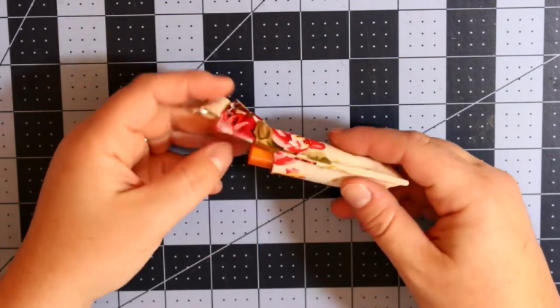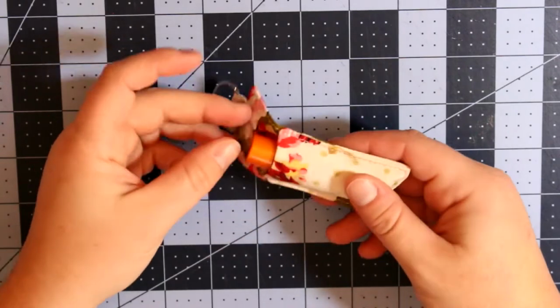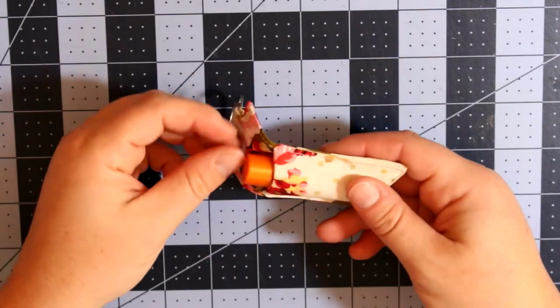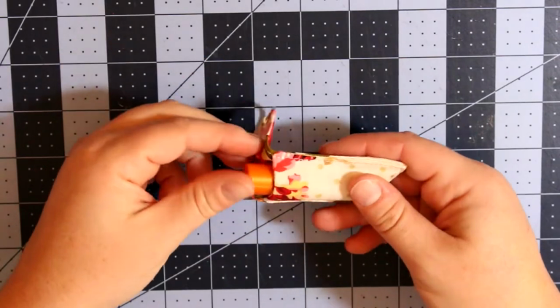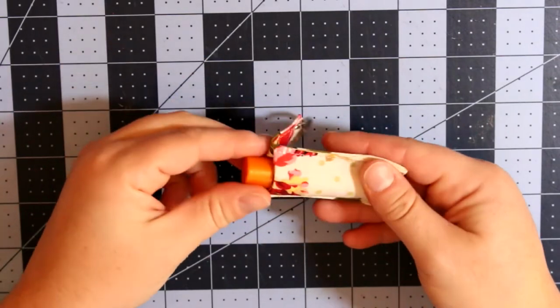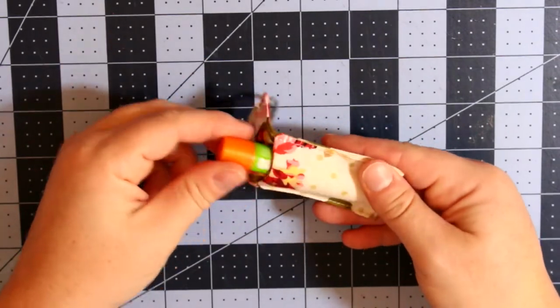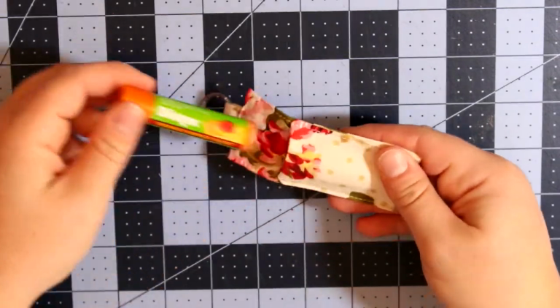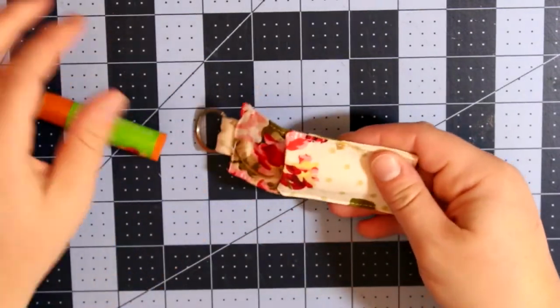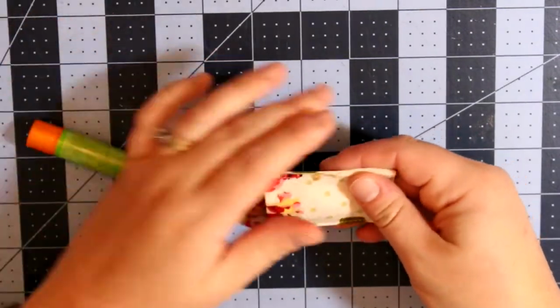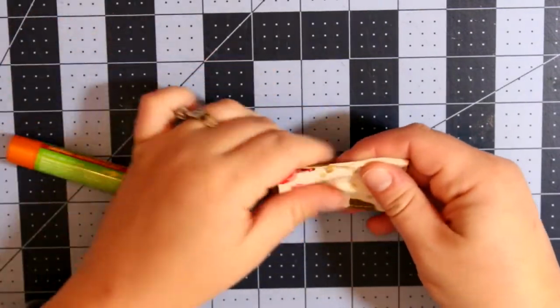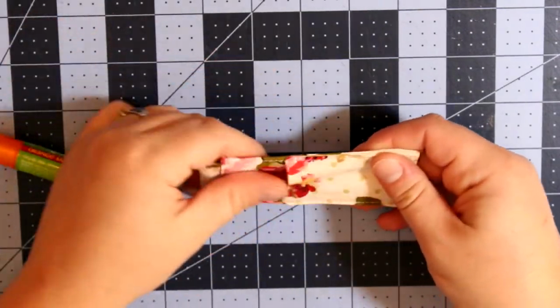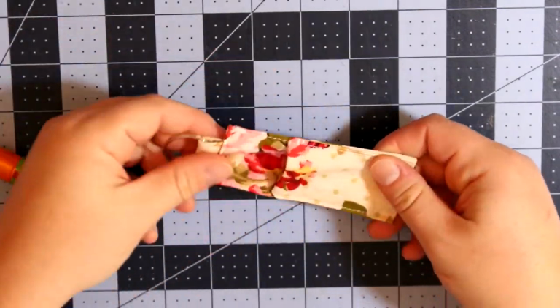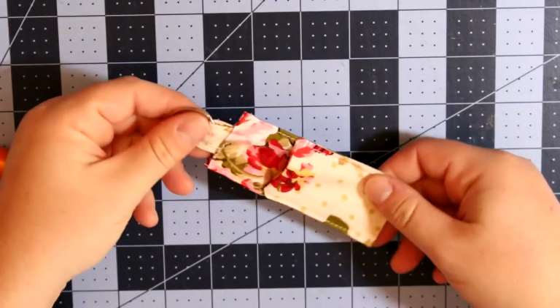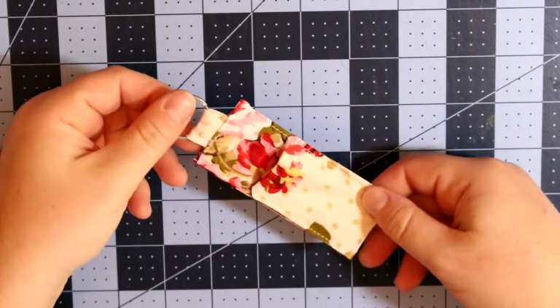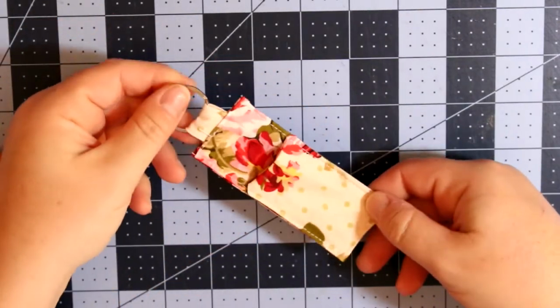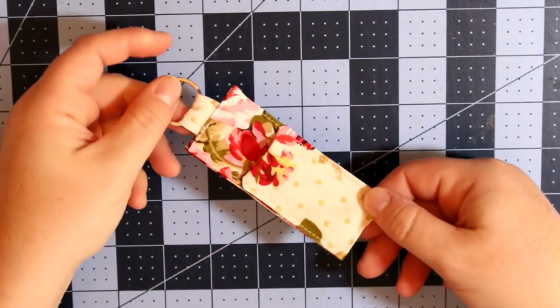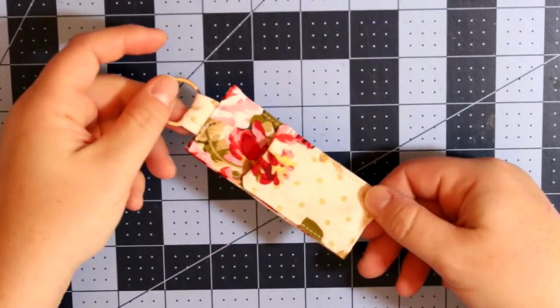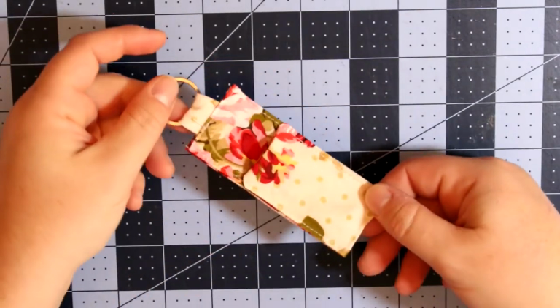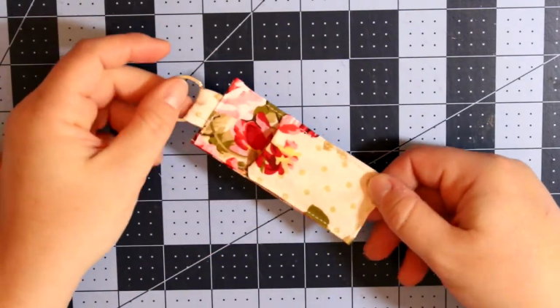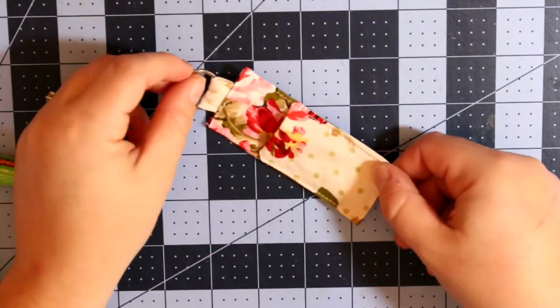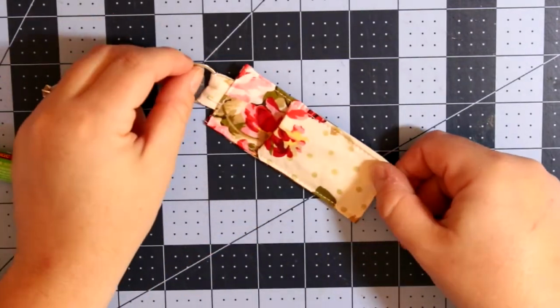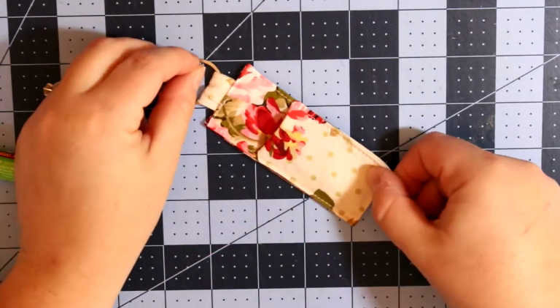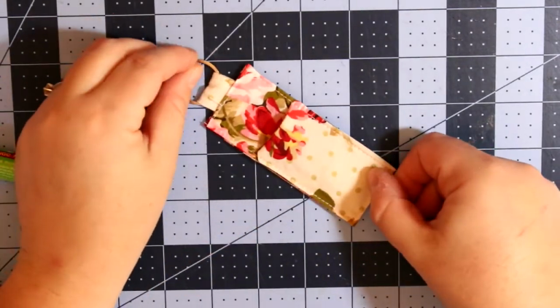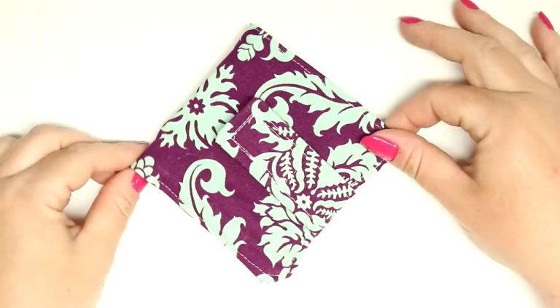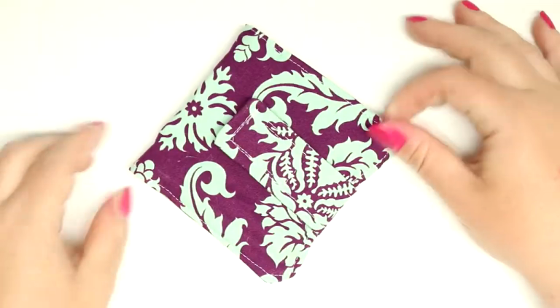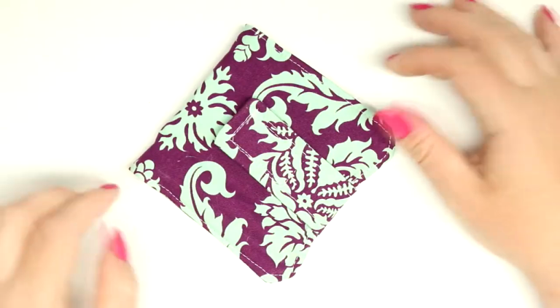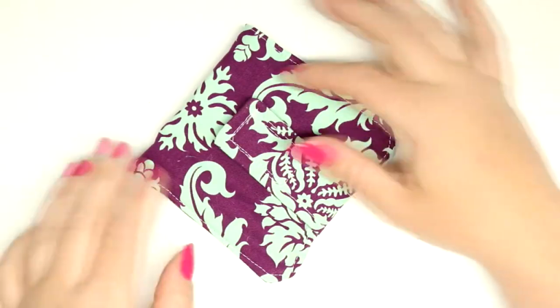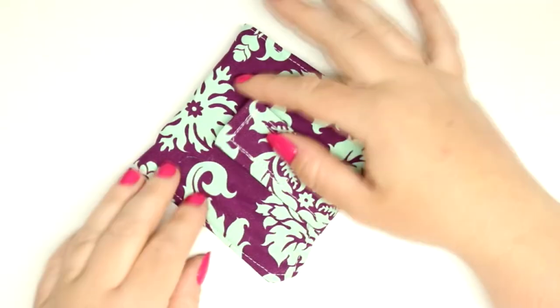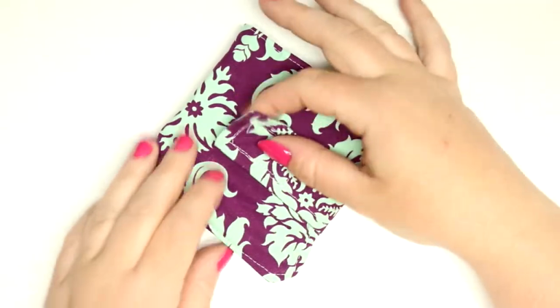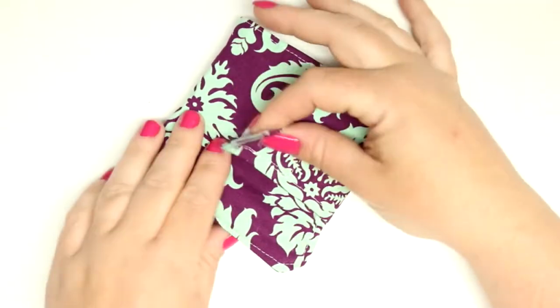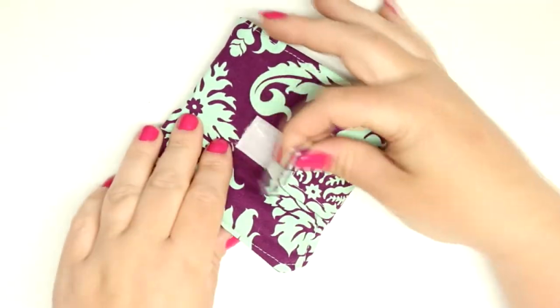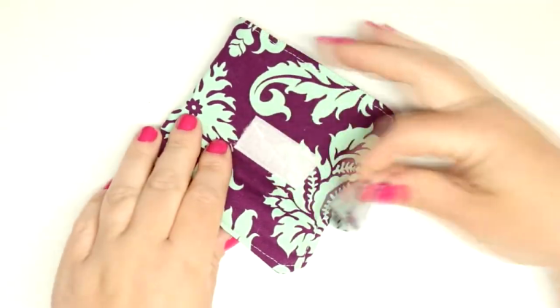At number 6, we have the chapstick cozy. This is such a cute little stocking stuffer, so easy to make, and a great beginner project.